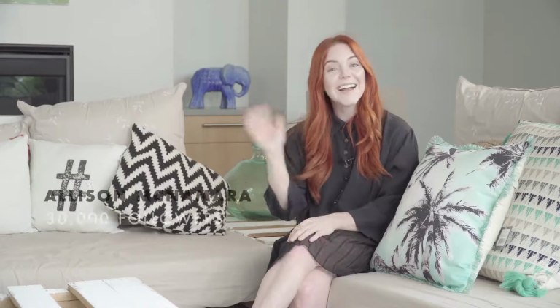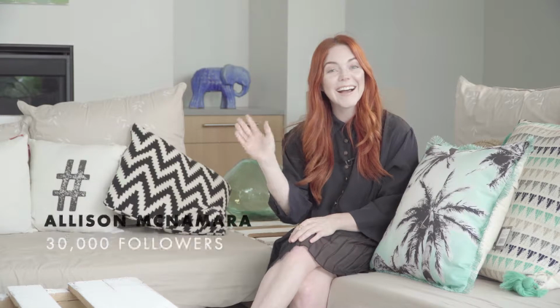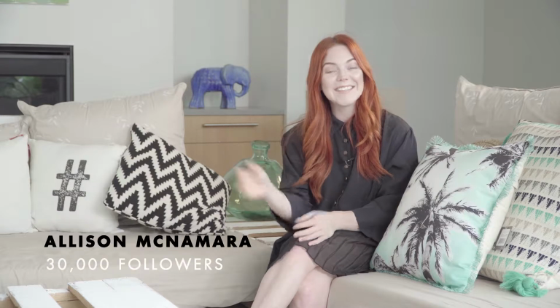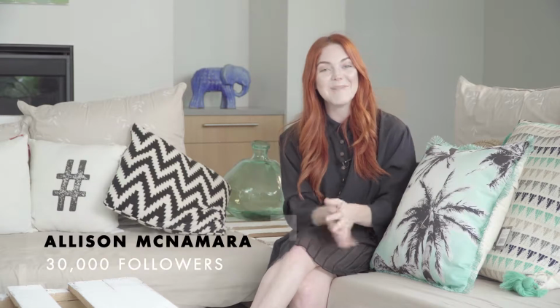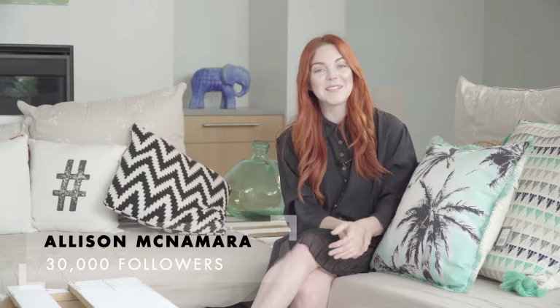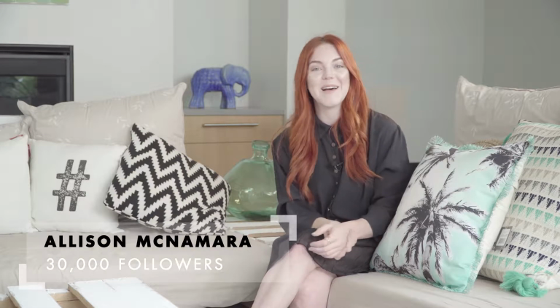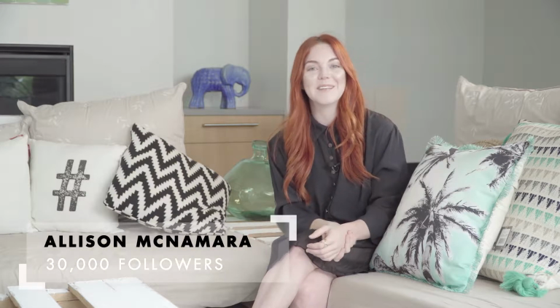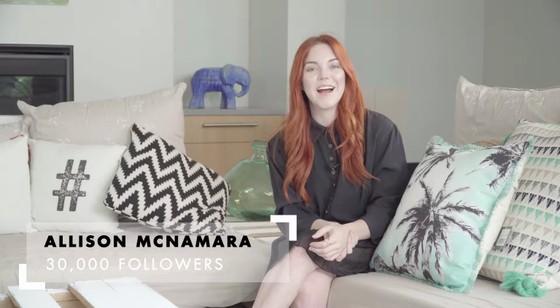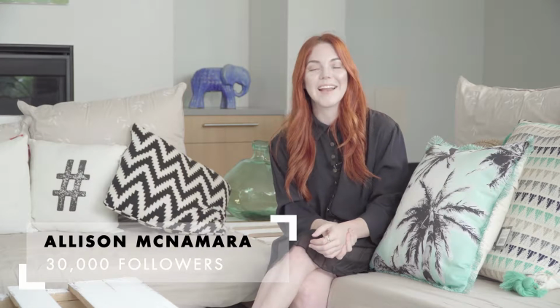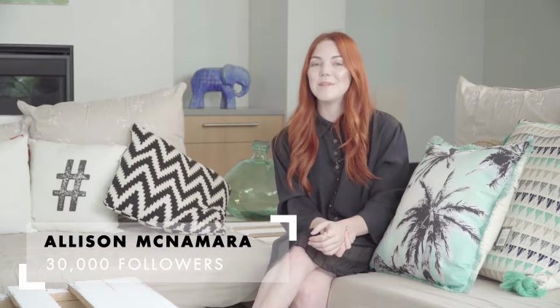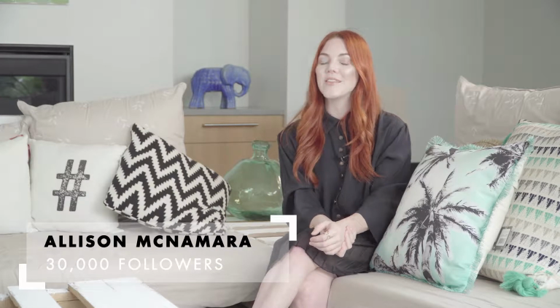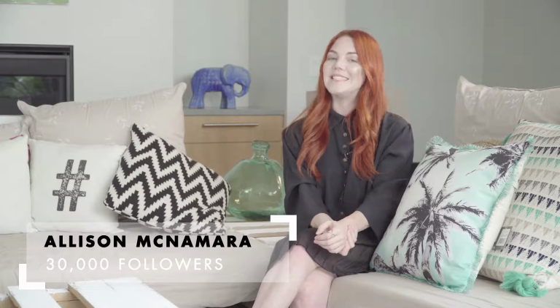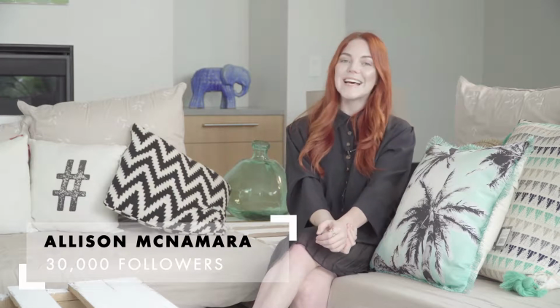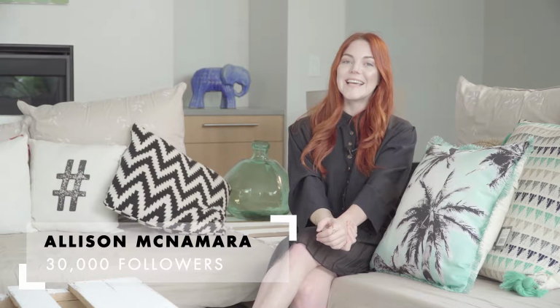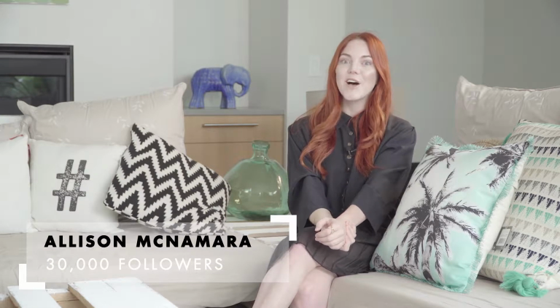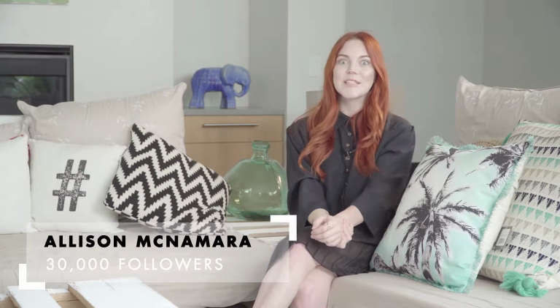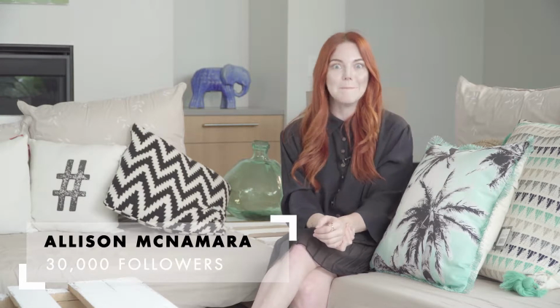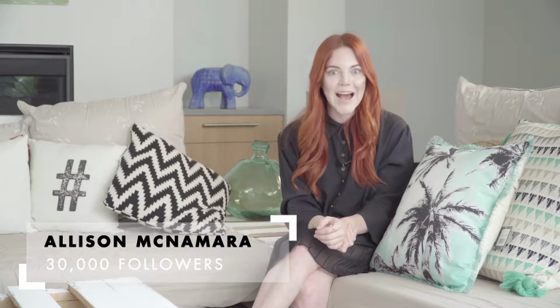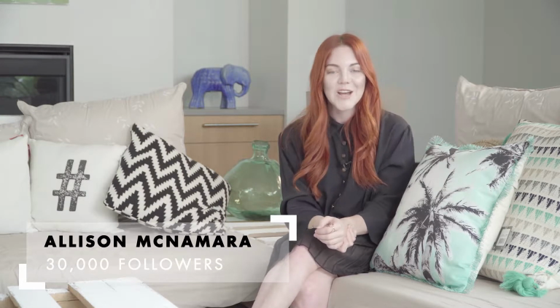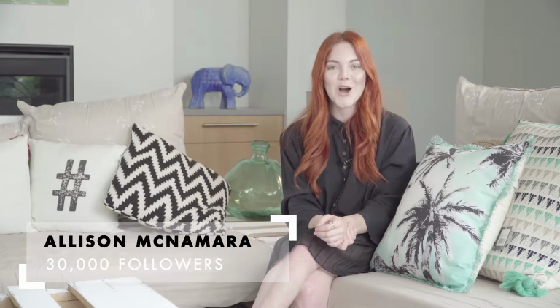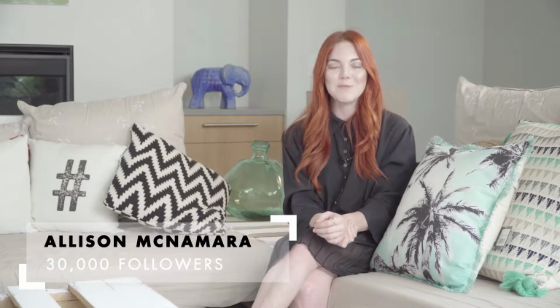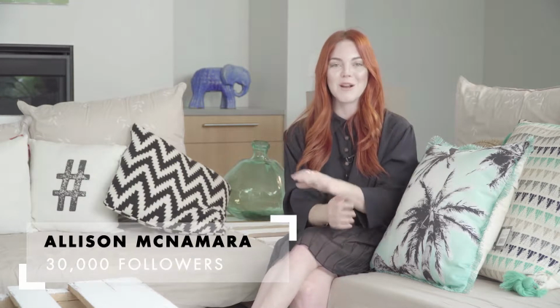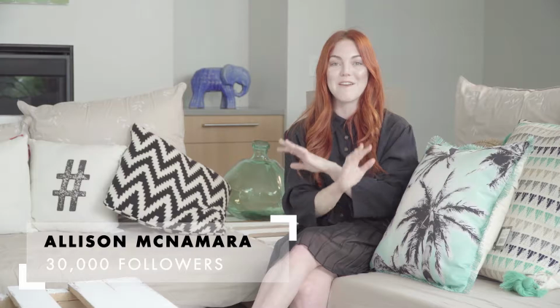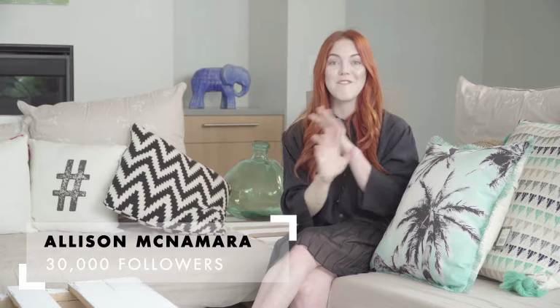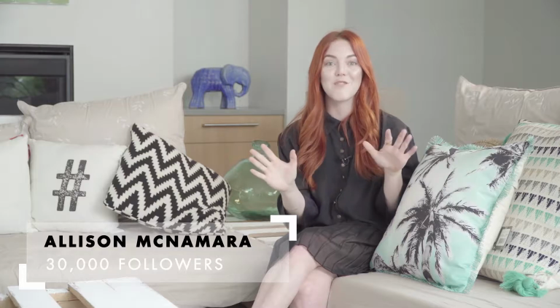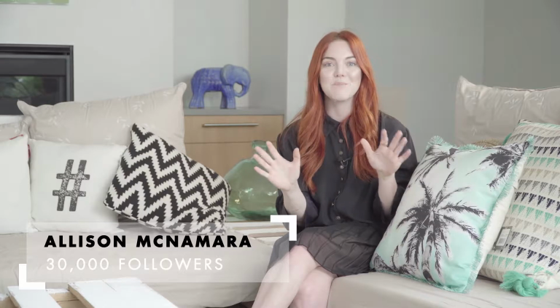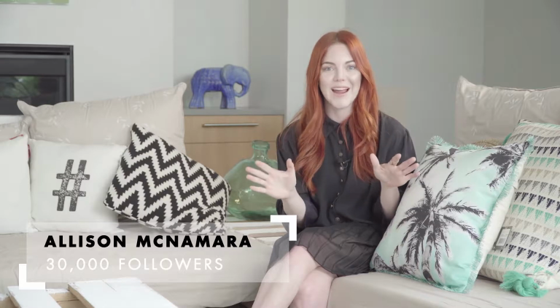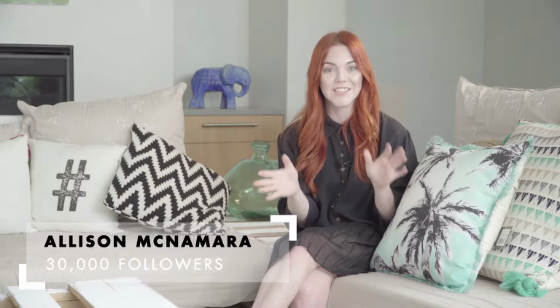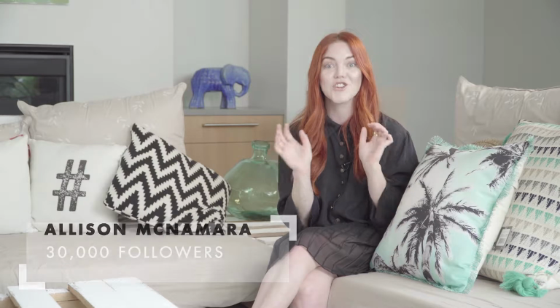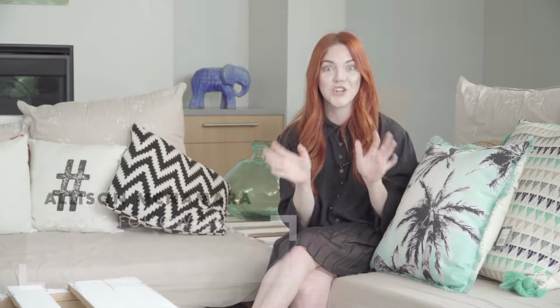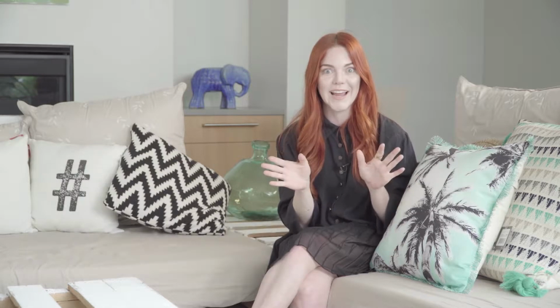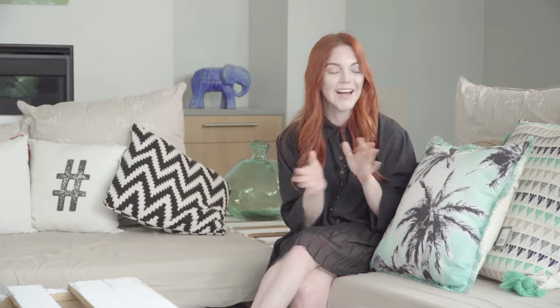Hi guys, I'm Ellison McNamara and I'm here at the DSE house. I'm back, talking about one of my favorite brands, Sheerleah.